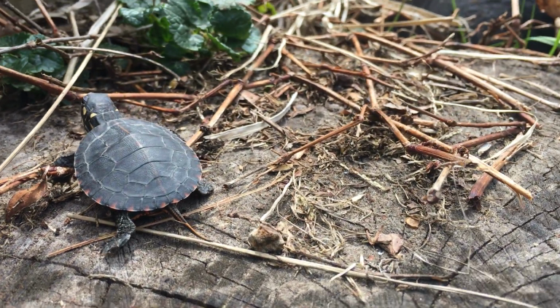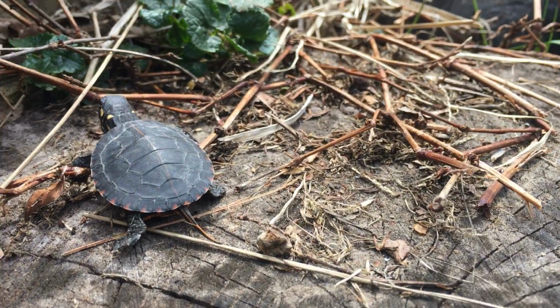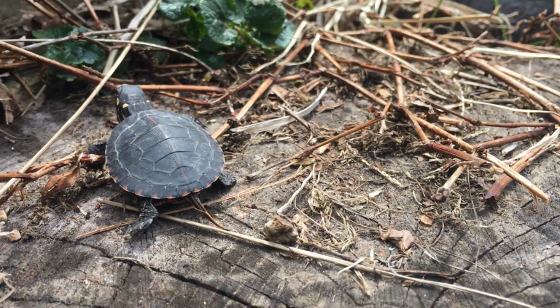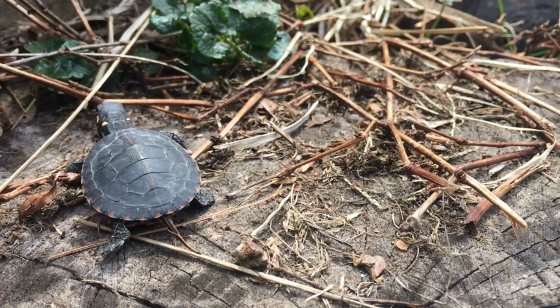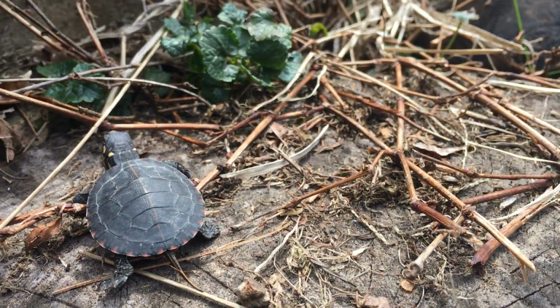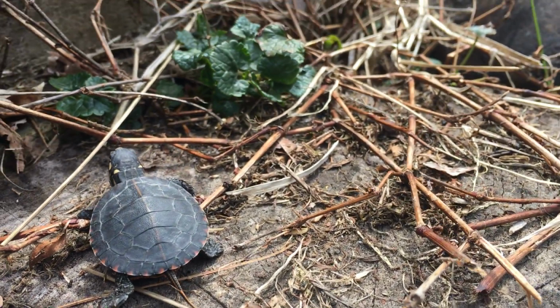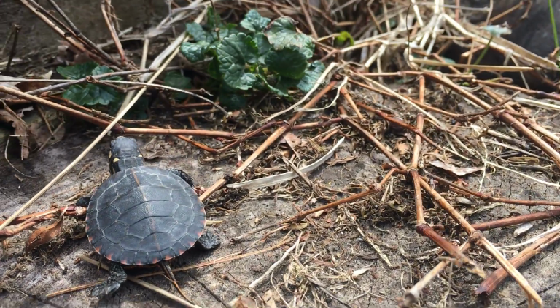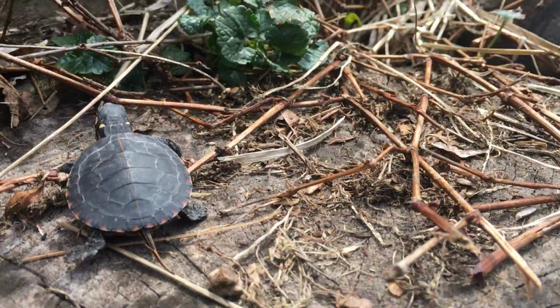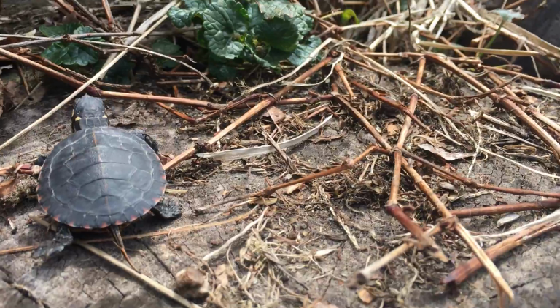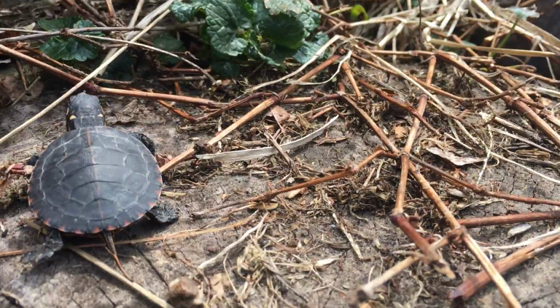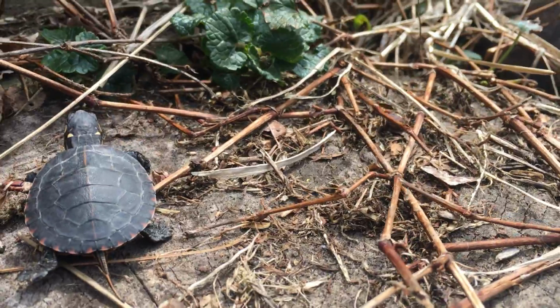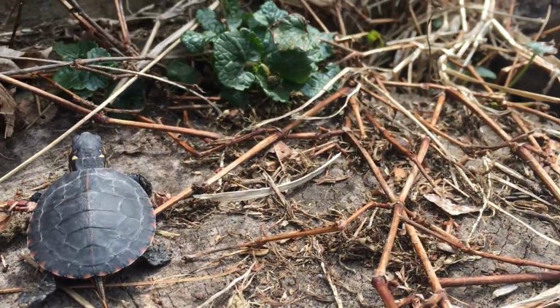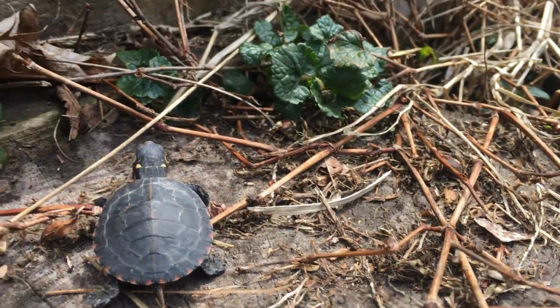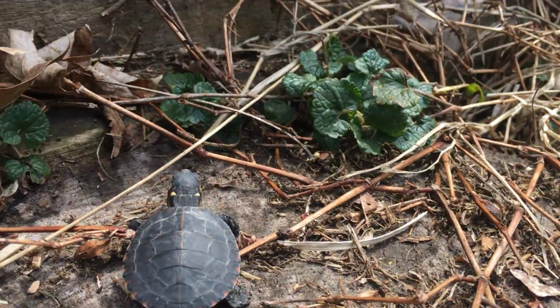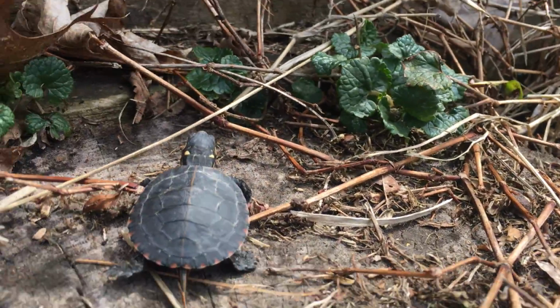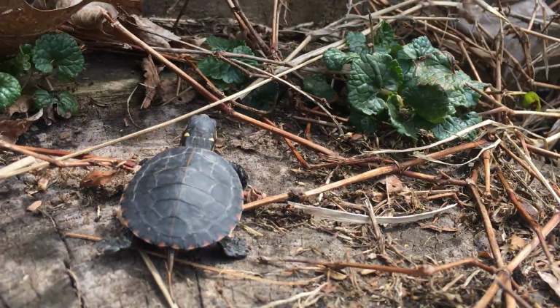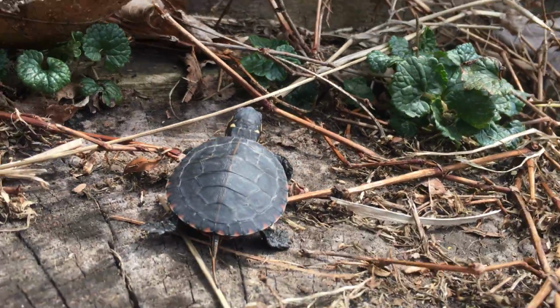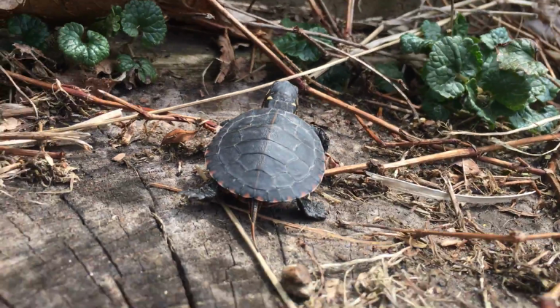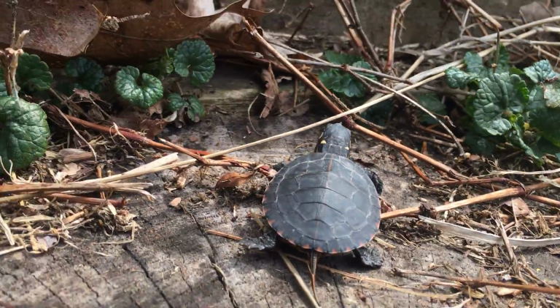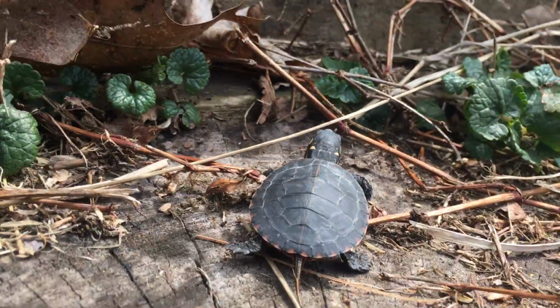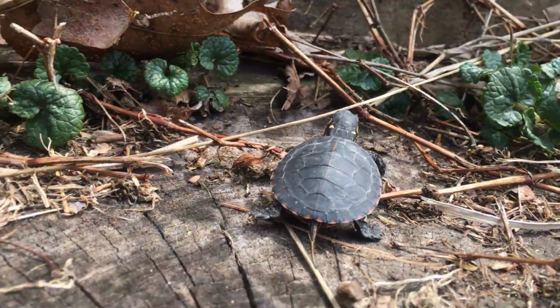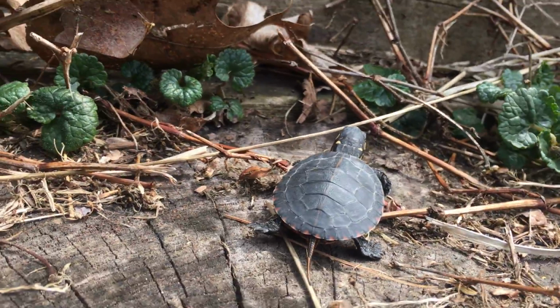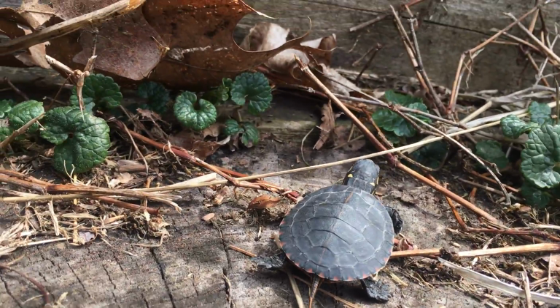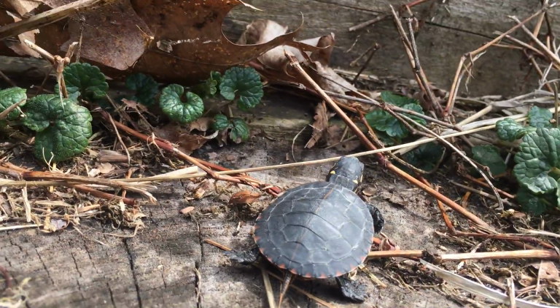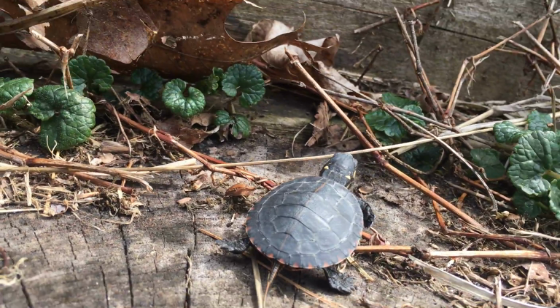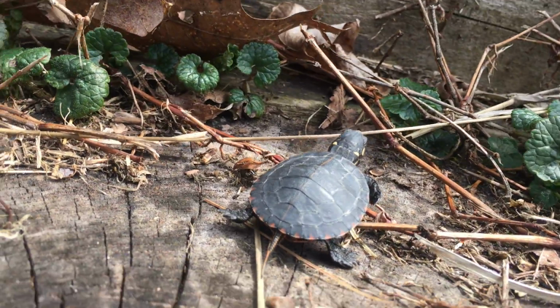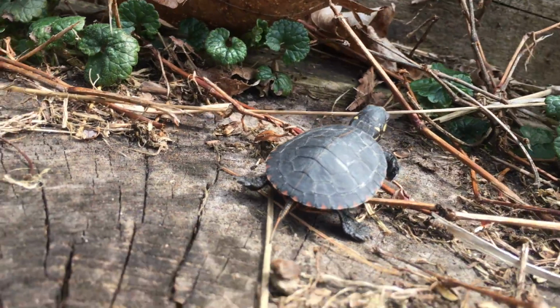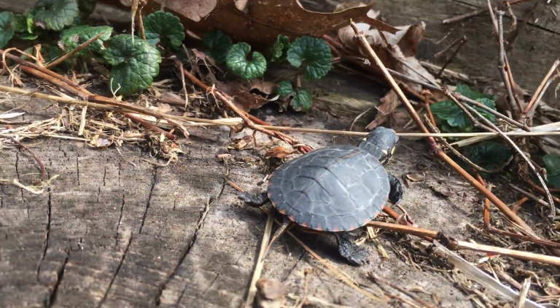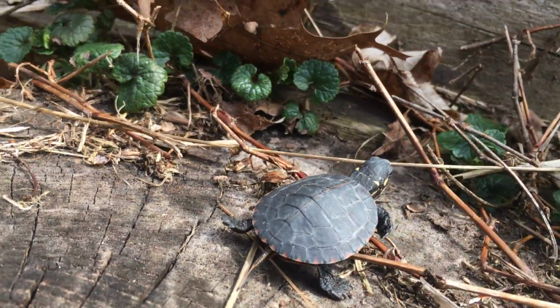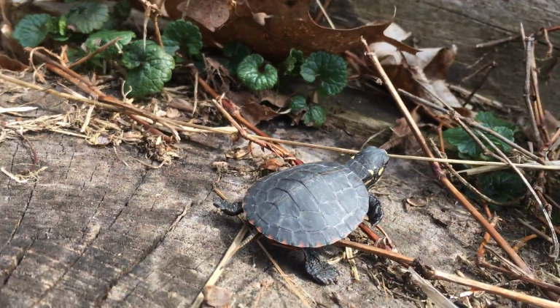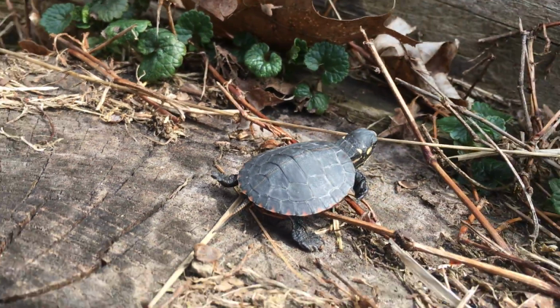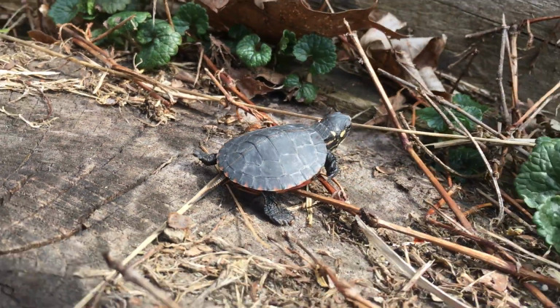A painted turtle can hold their breath for up to 30 minutes. Some turtles can hold their breath up to four months if it is 37 degrees or lower.